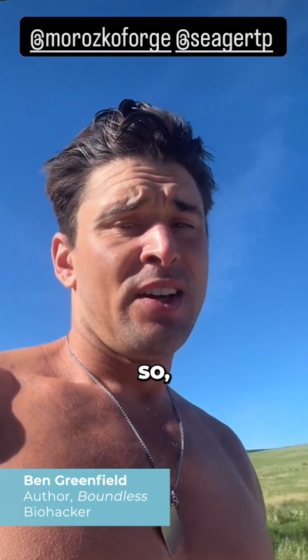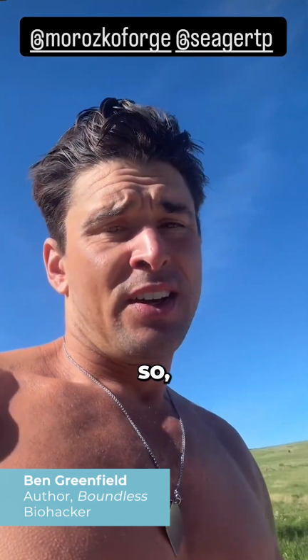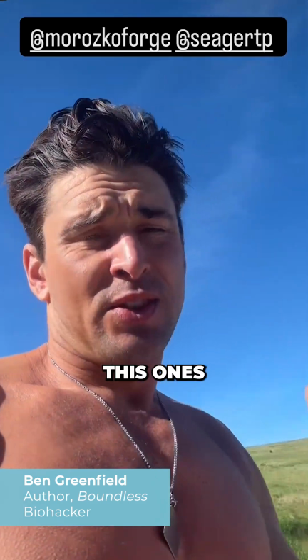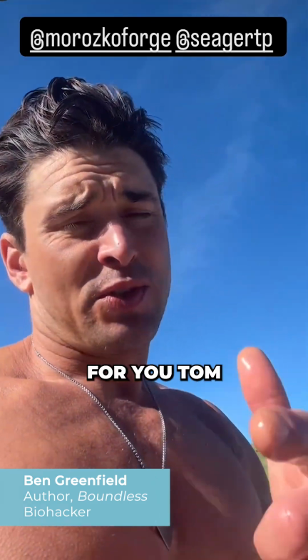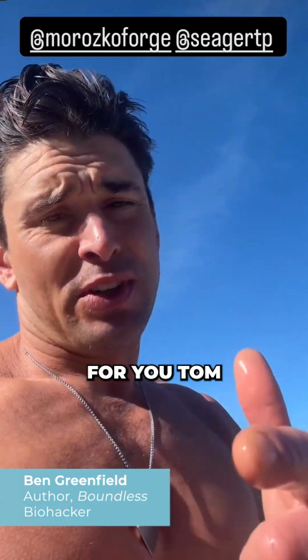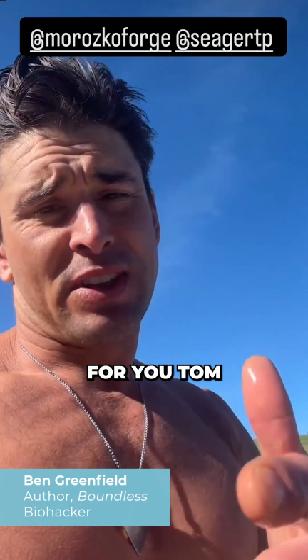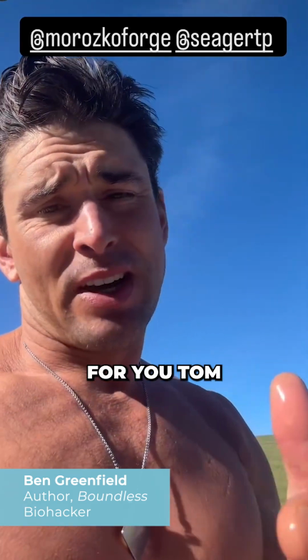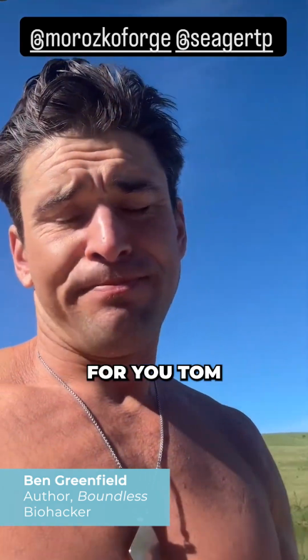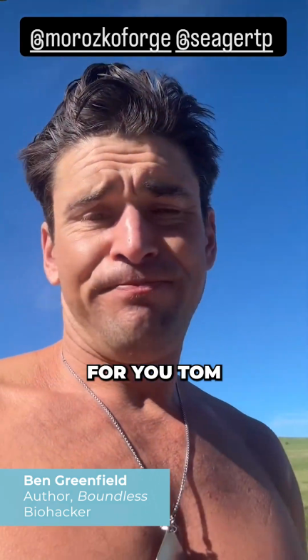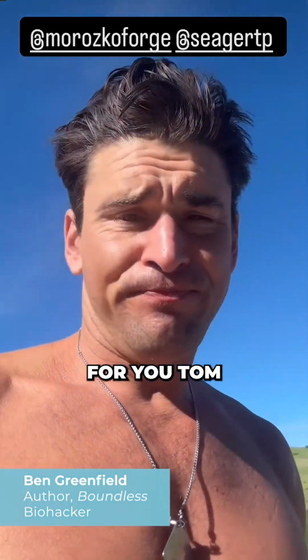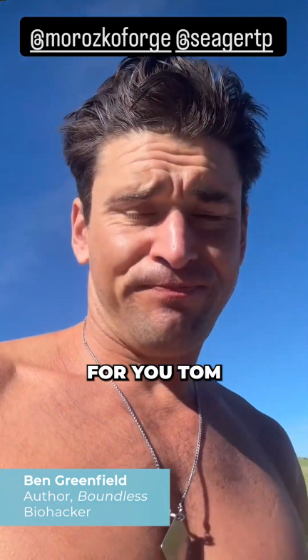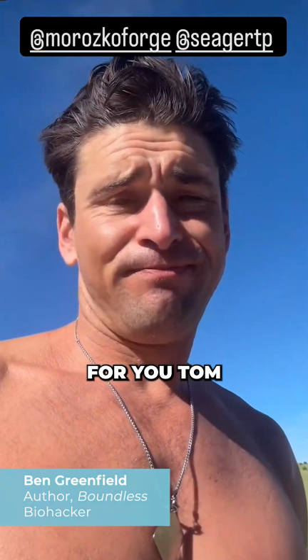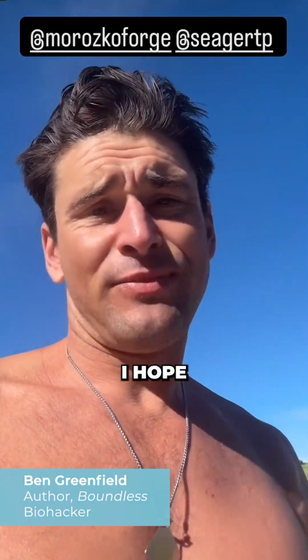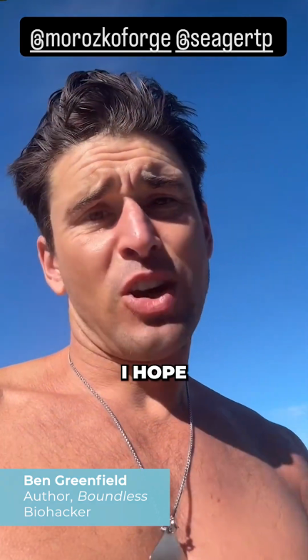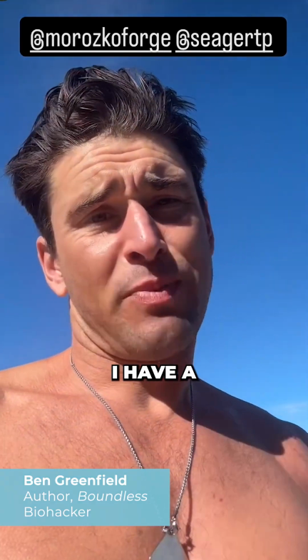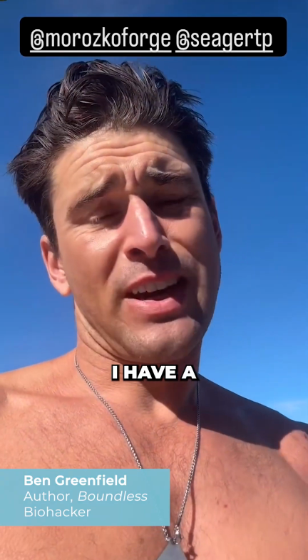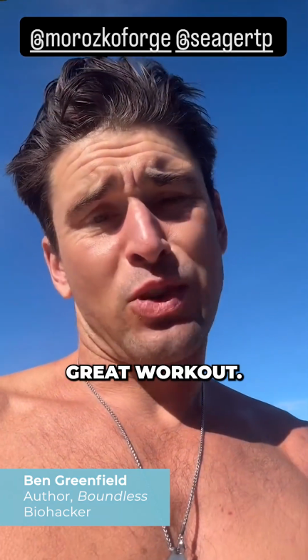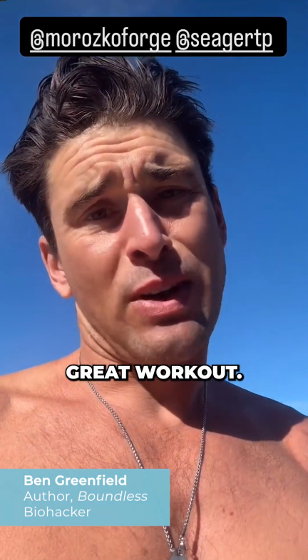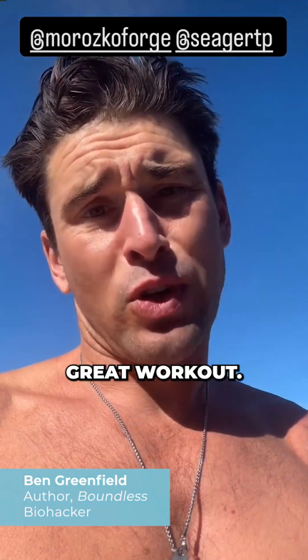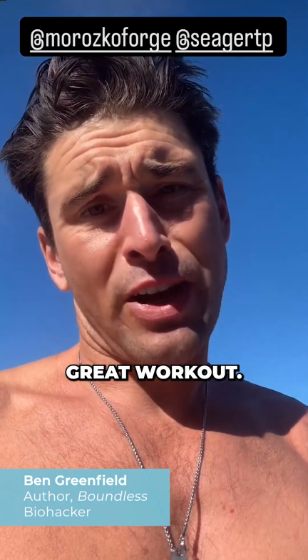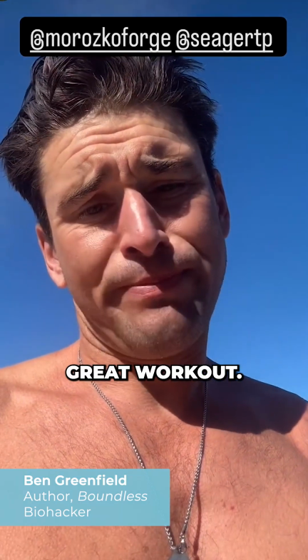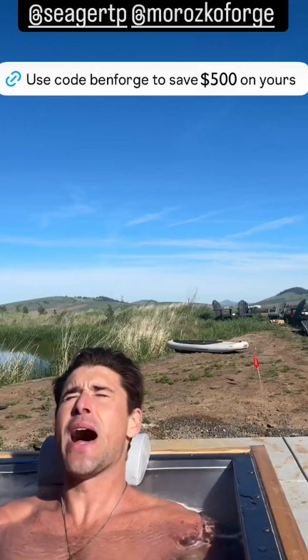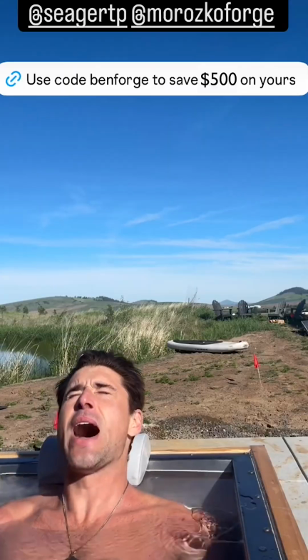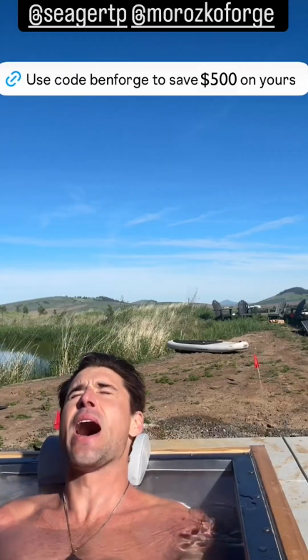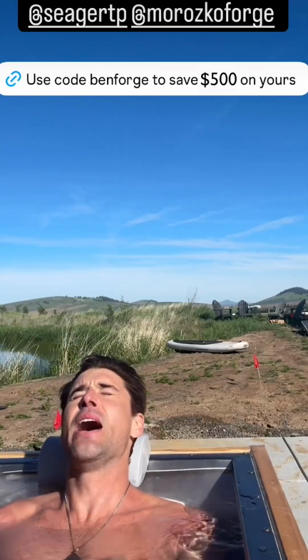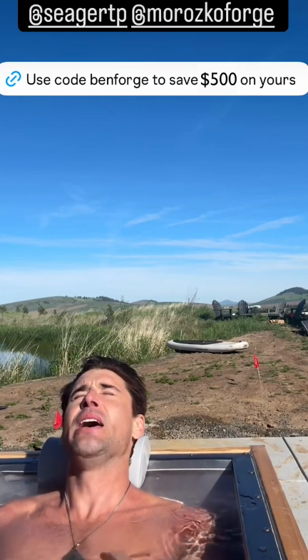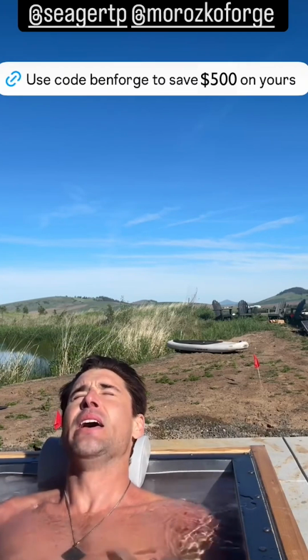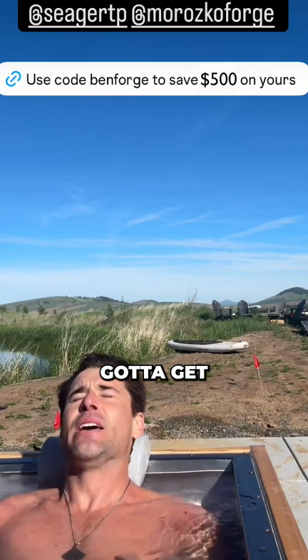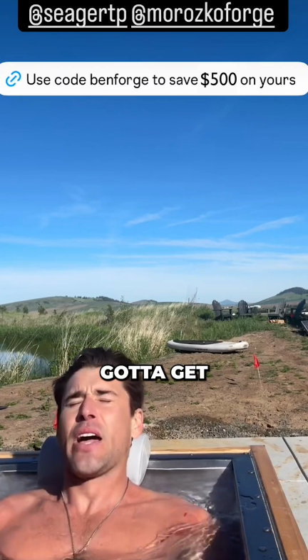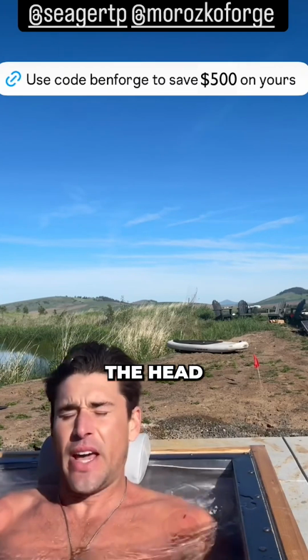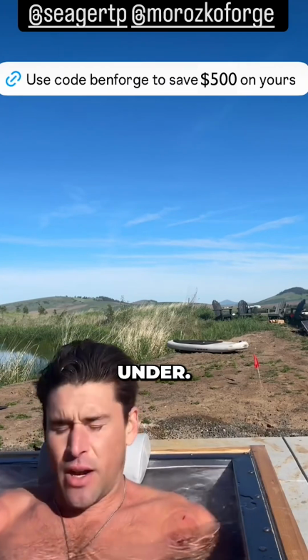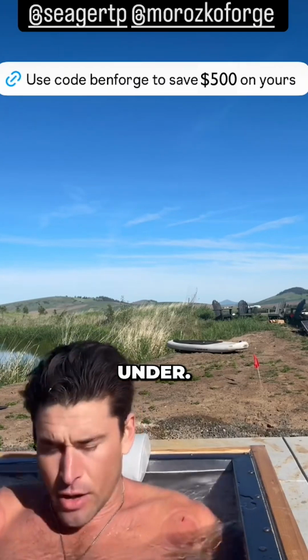This one's for you, Tom. I hope I have a great workout. Got to get a head under.